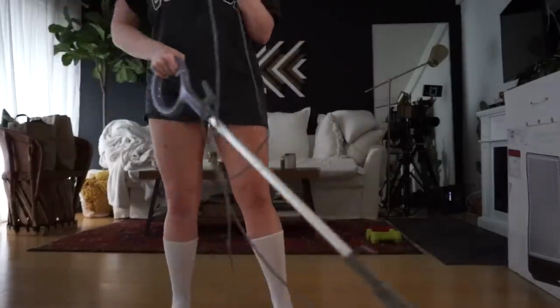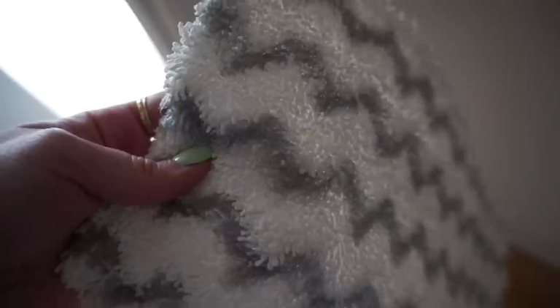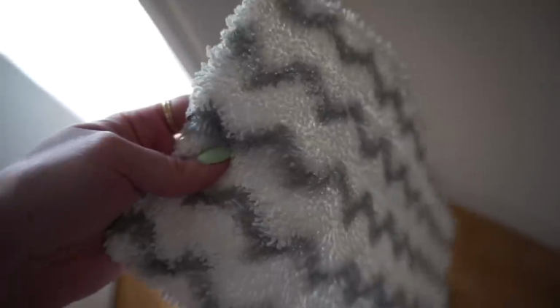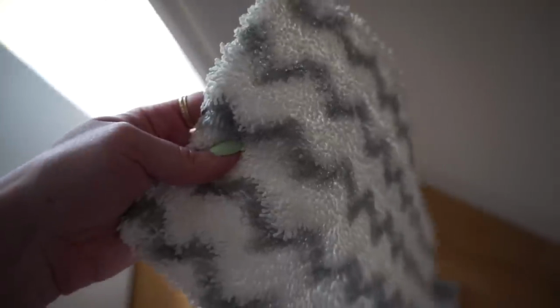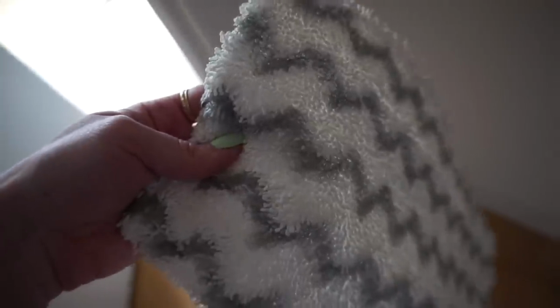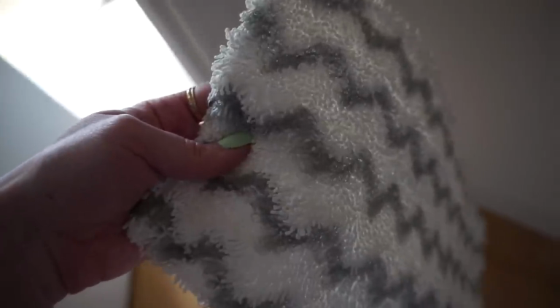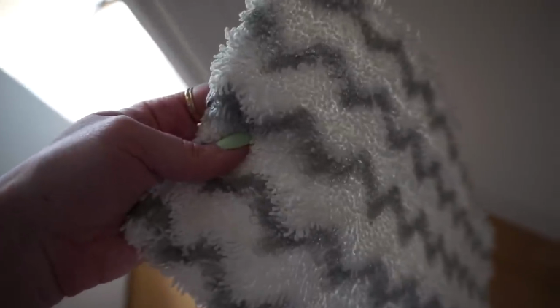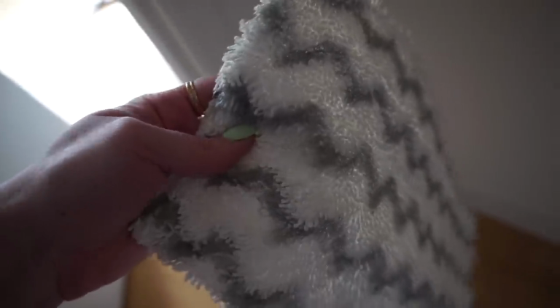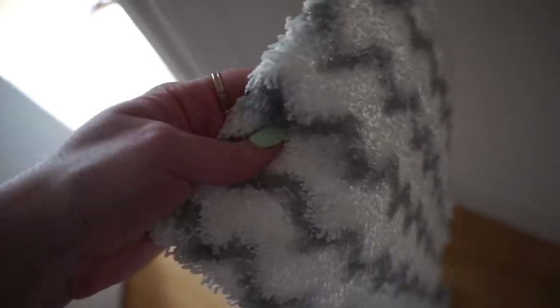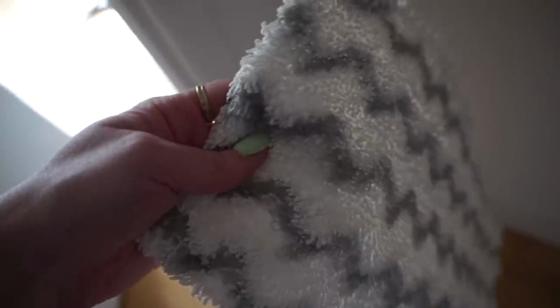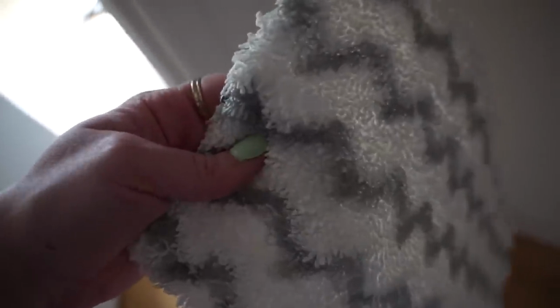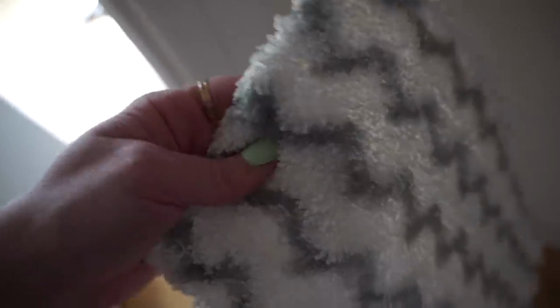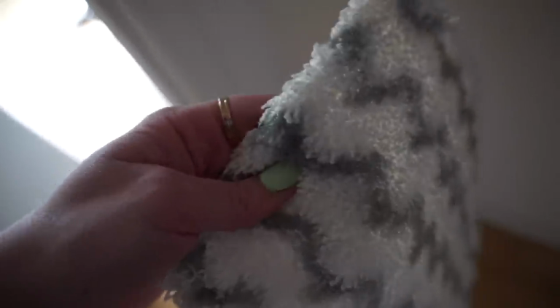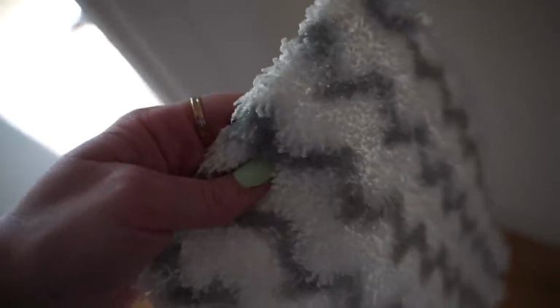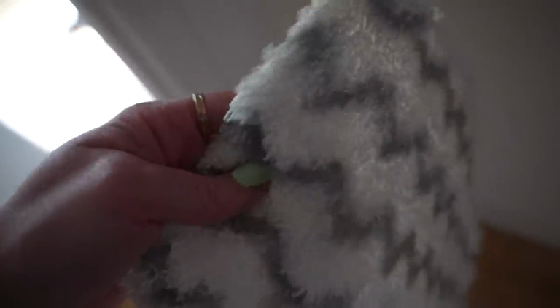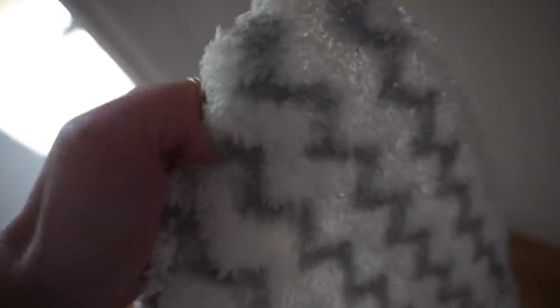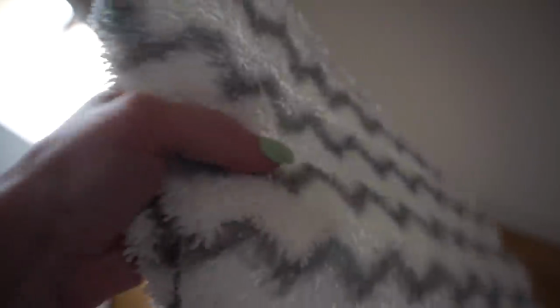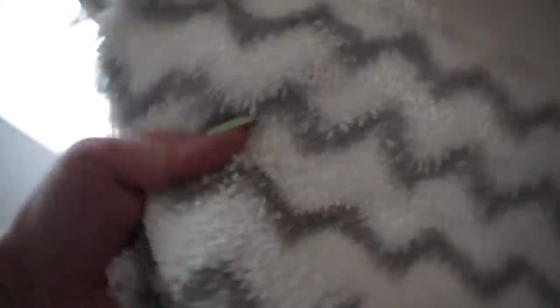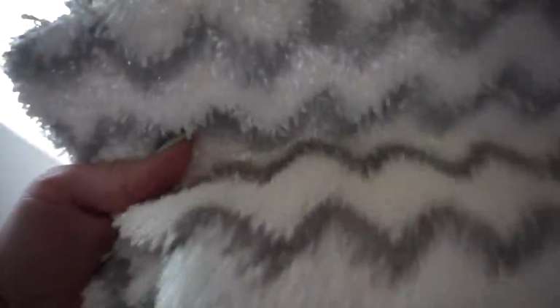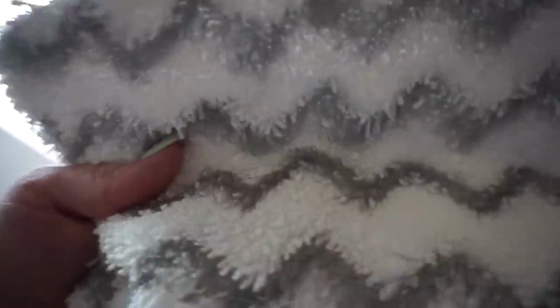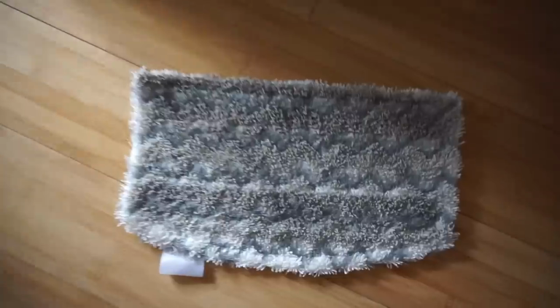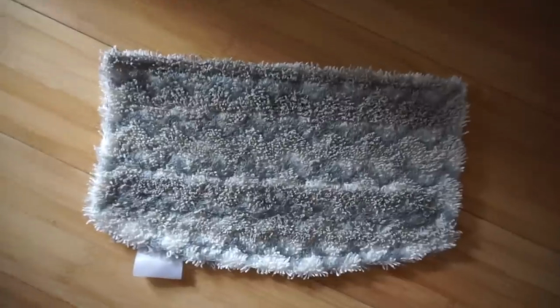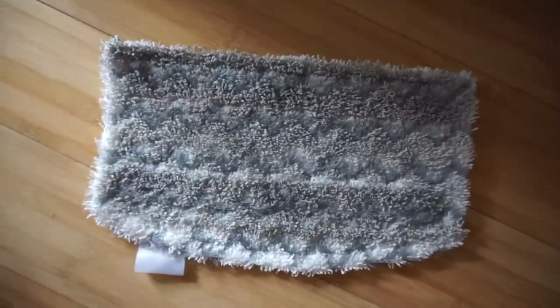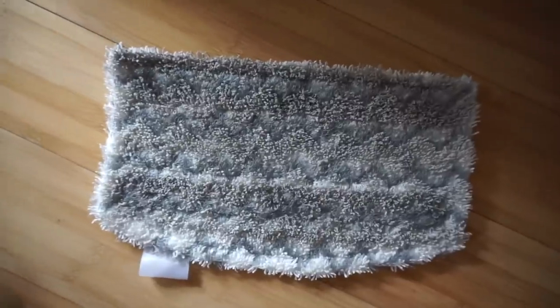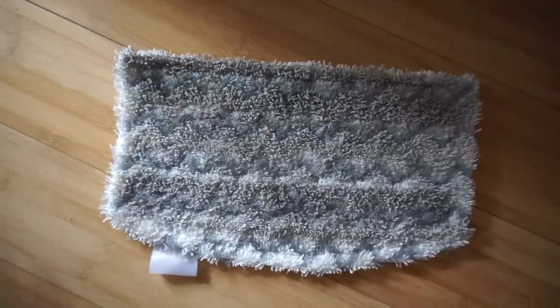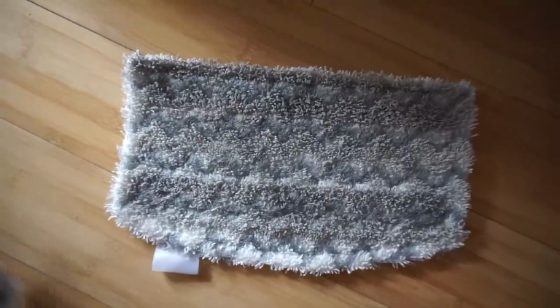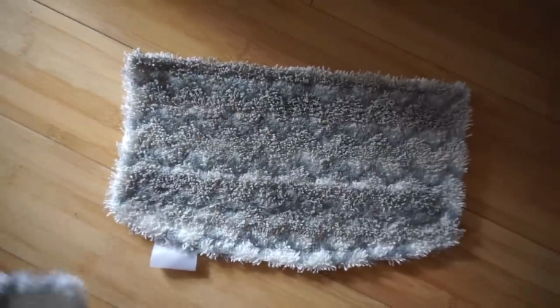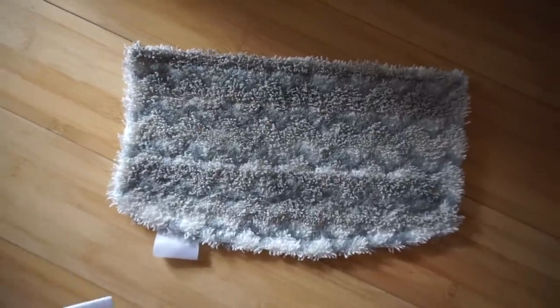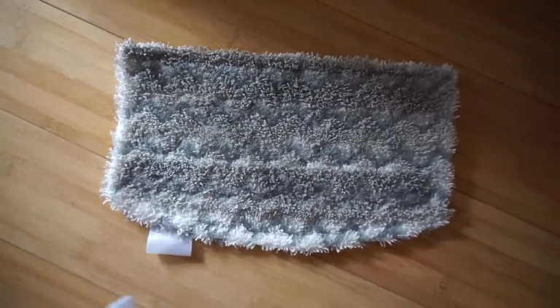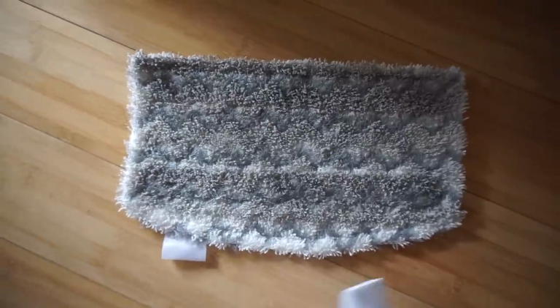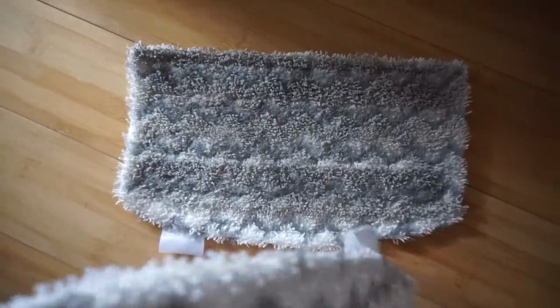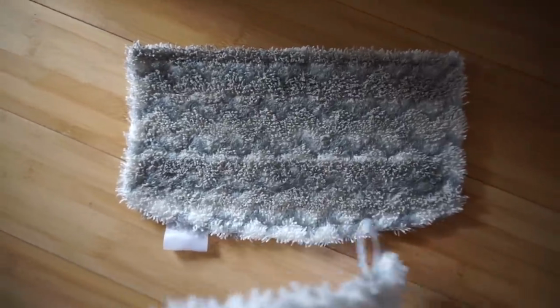I just steamed my floors like four or five days ago. Here's a clean one — that's the dirty one. In just like four days. What the heck? How does that much dirt get brought in?